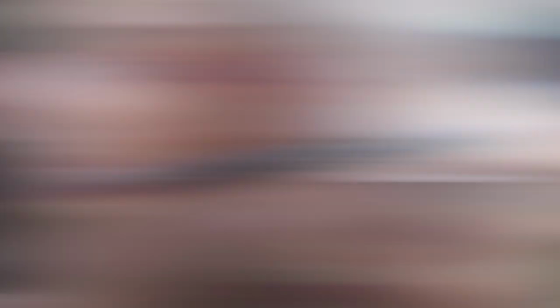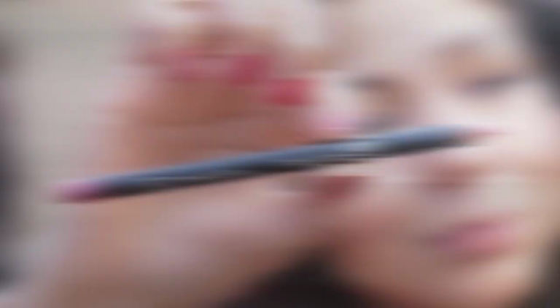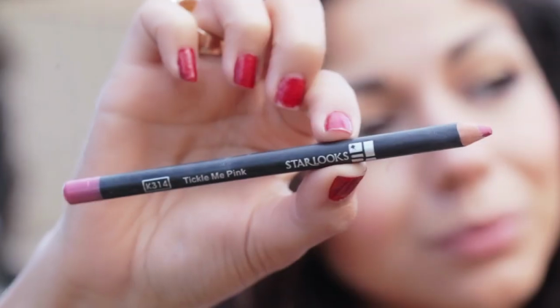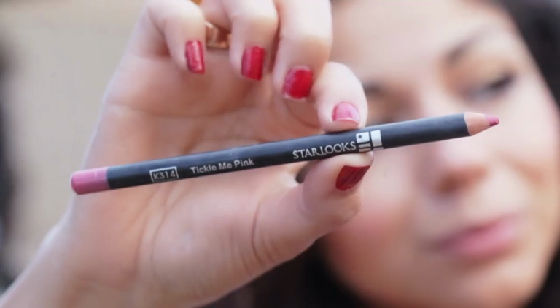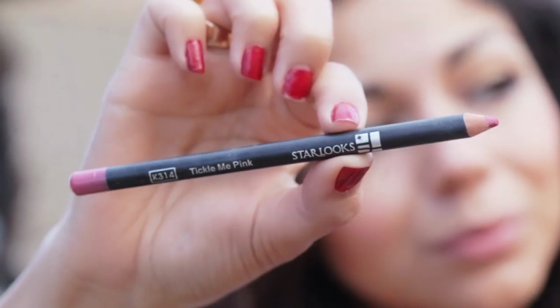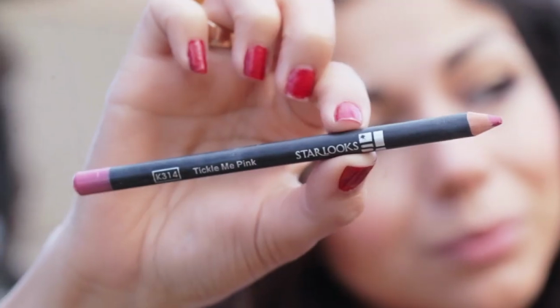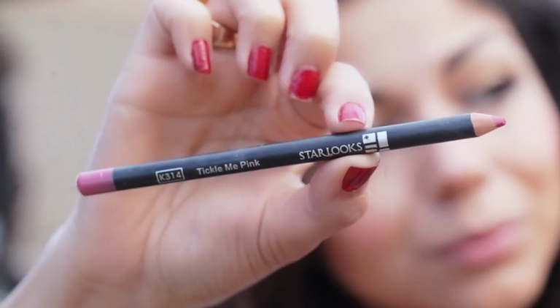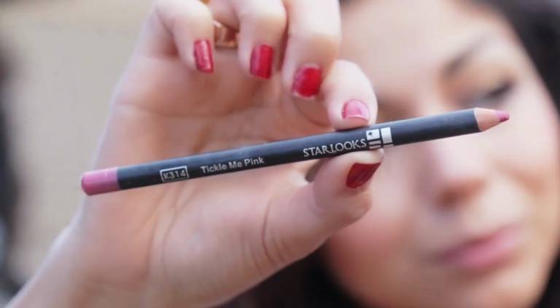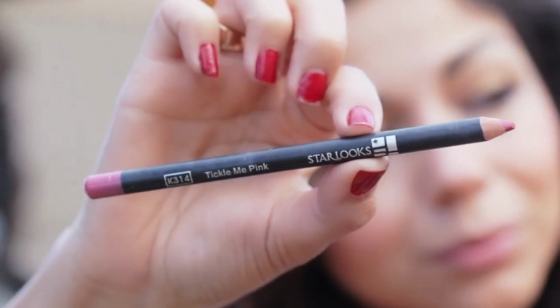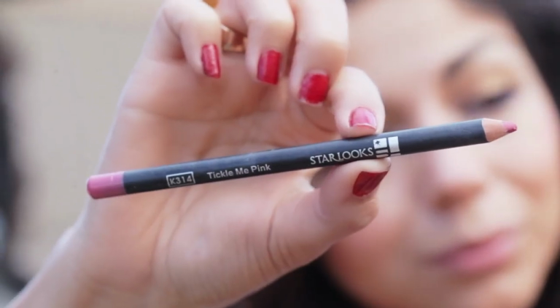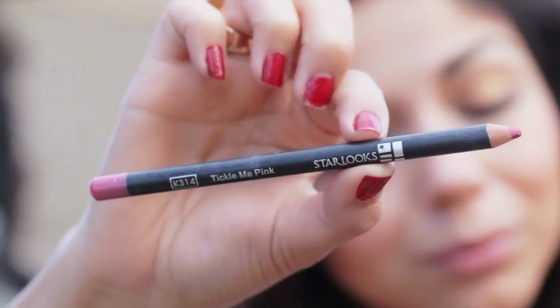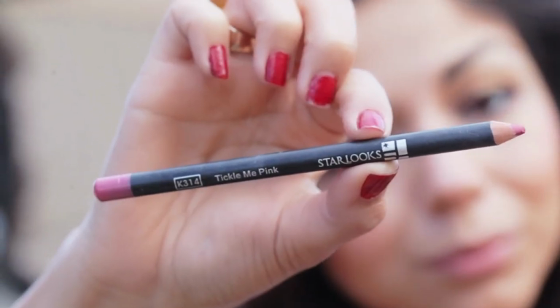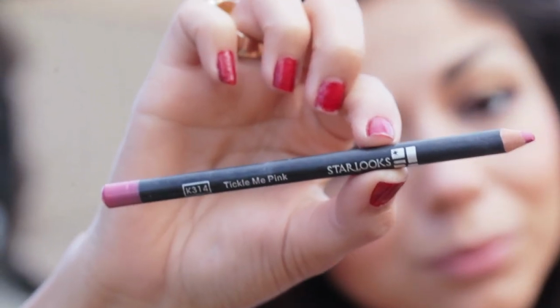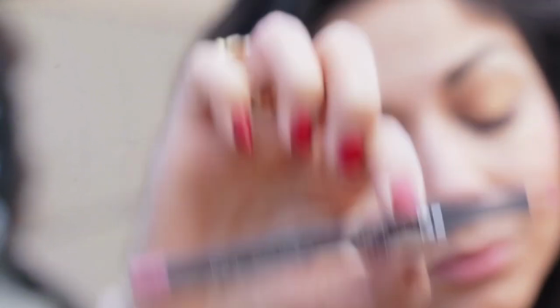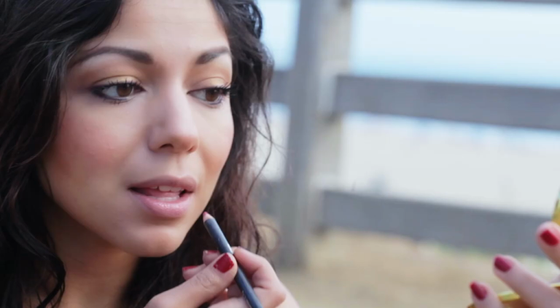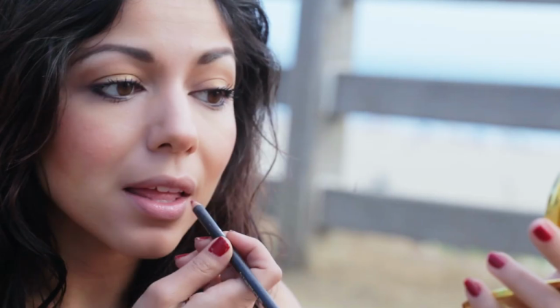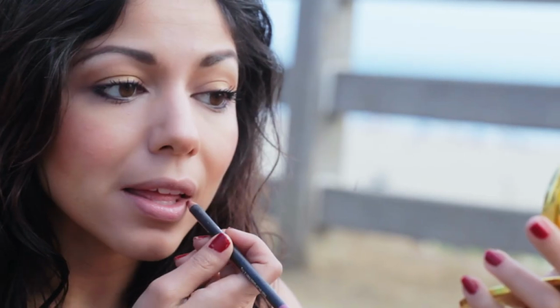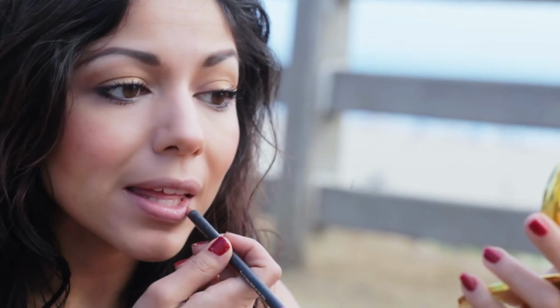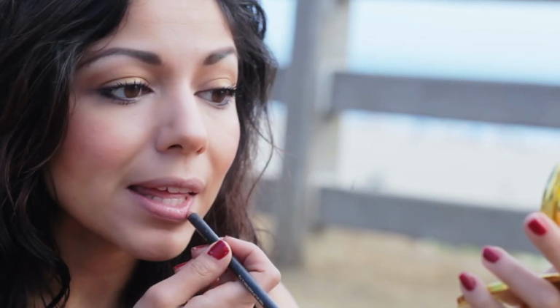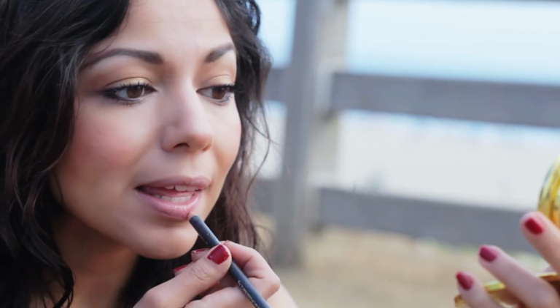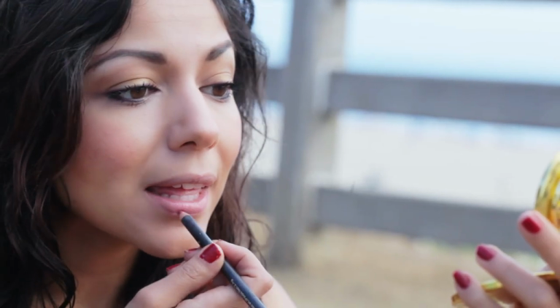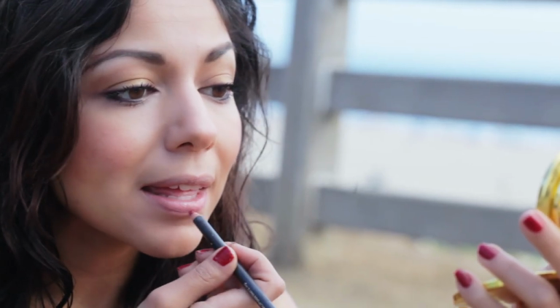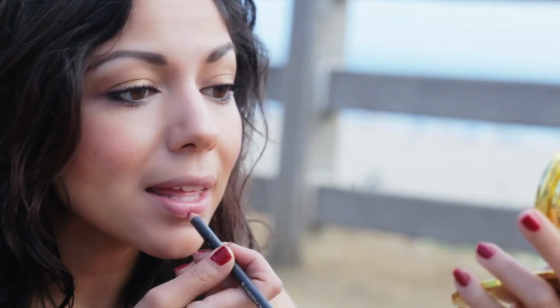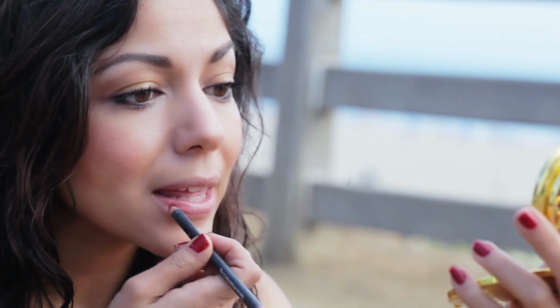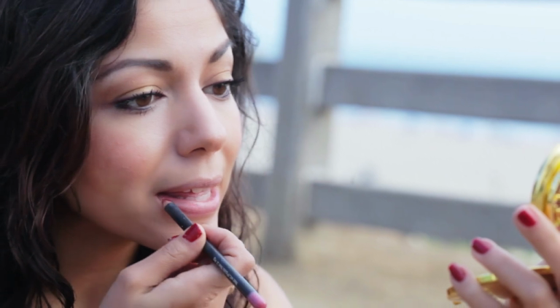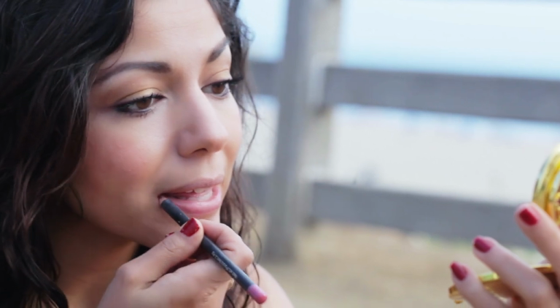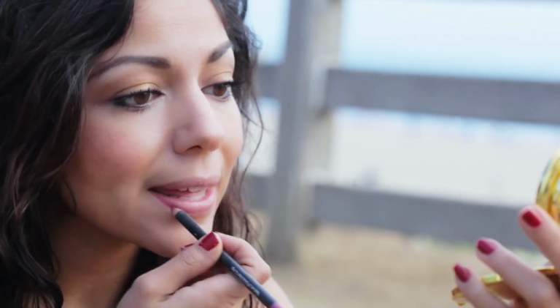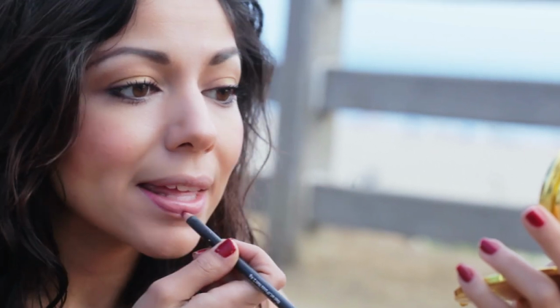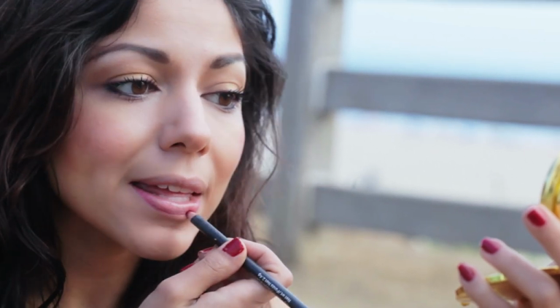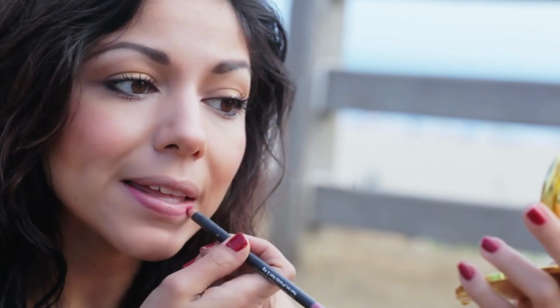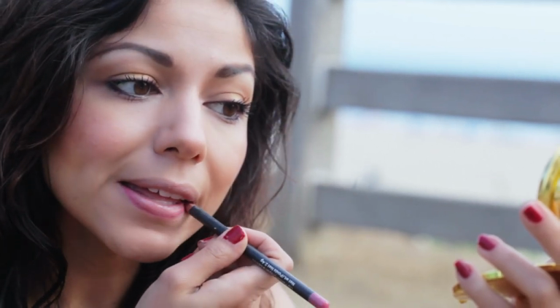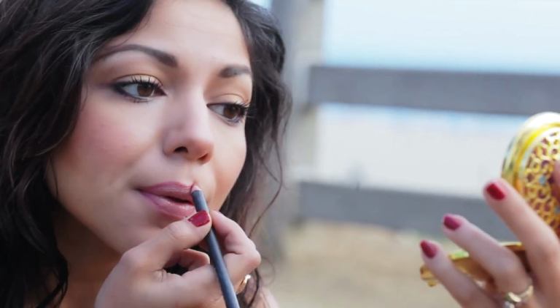Now taking one of my favorite lip liners from Starlux in Tickle Me Pink, I'm just going to outline my lips.